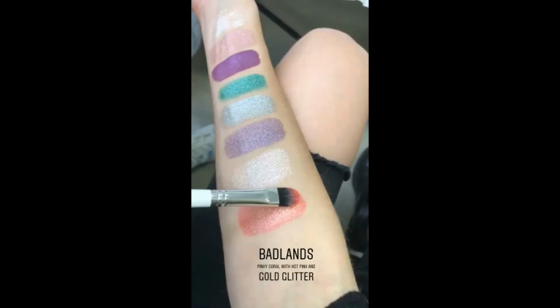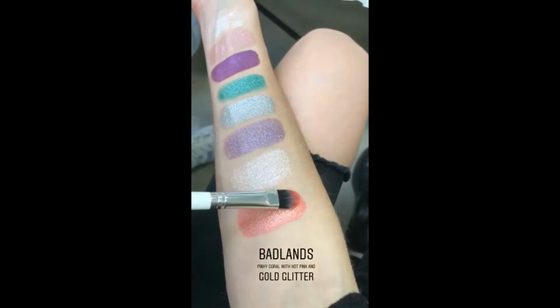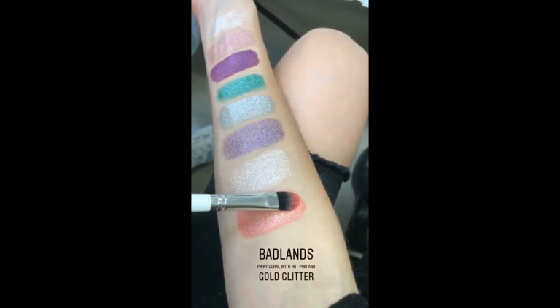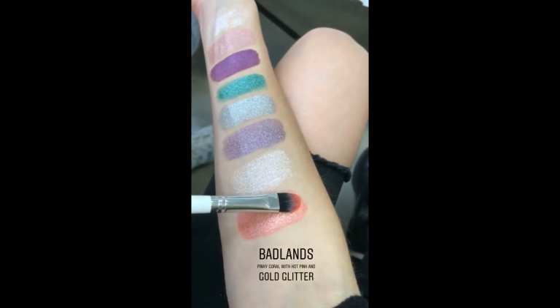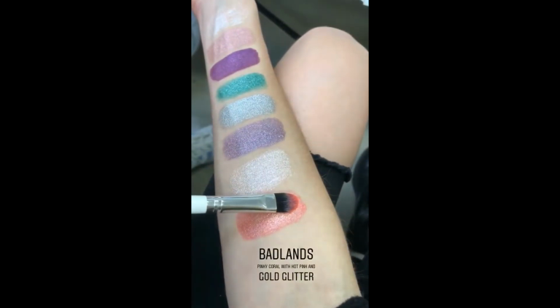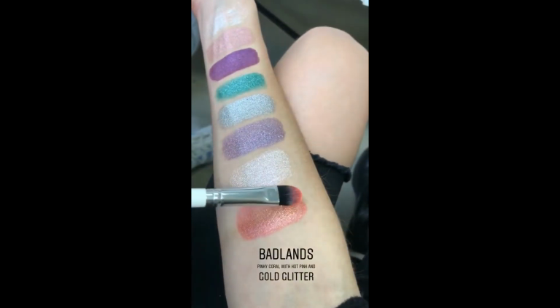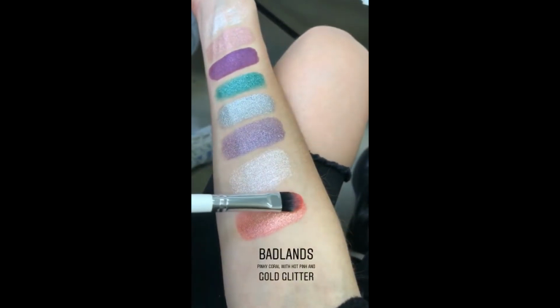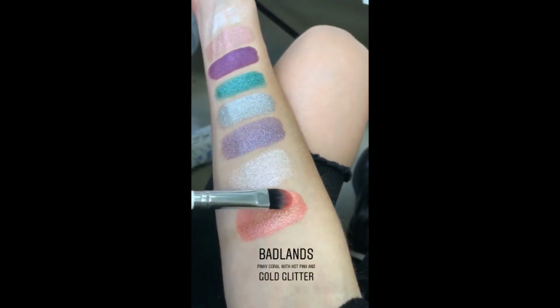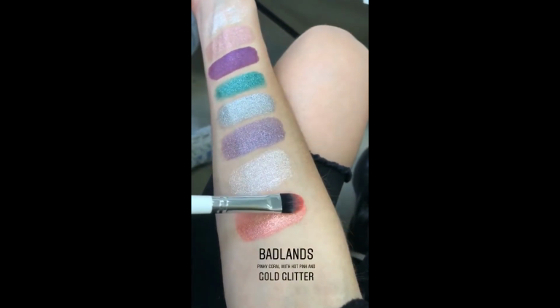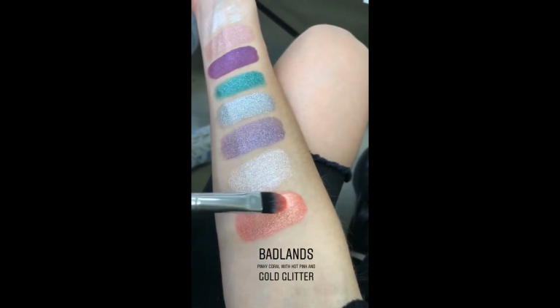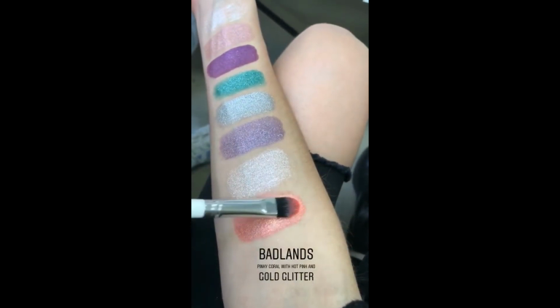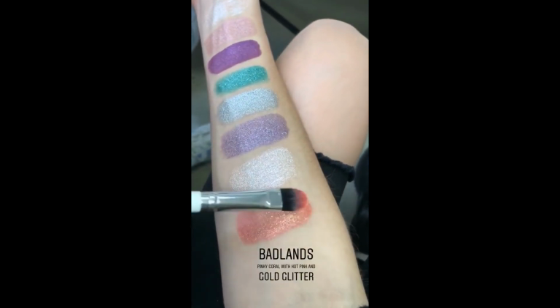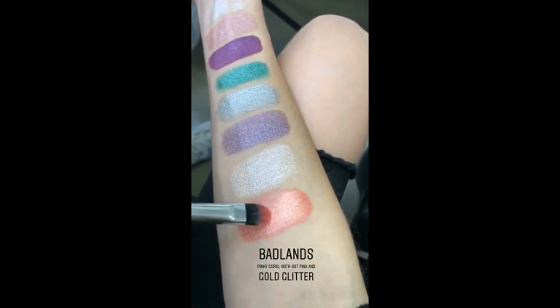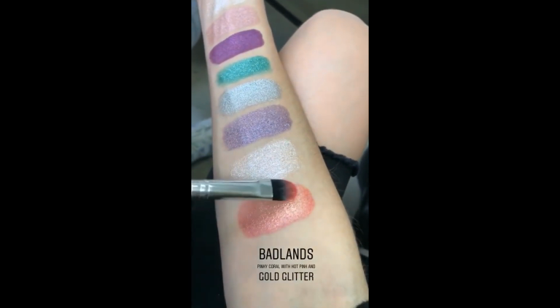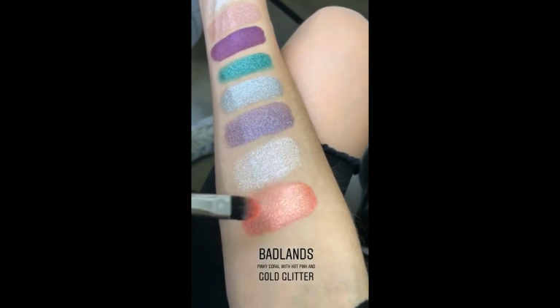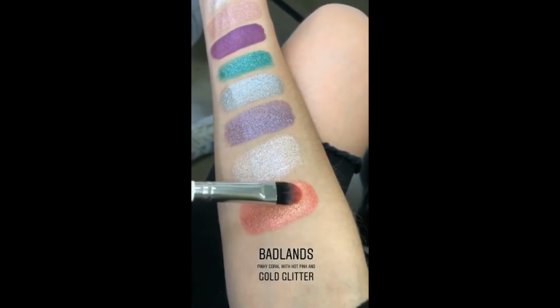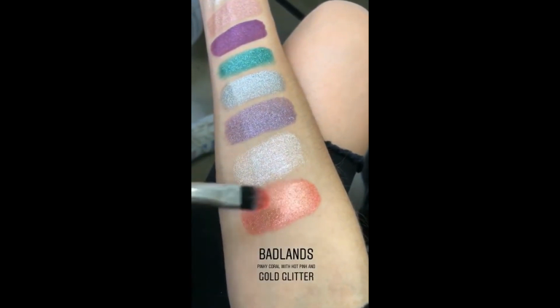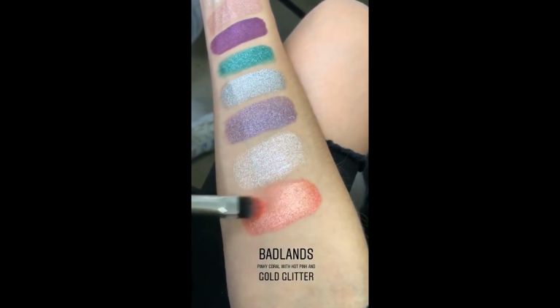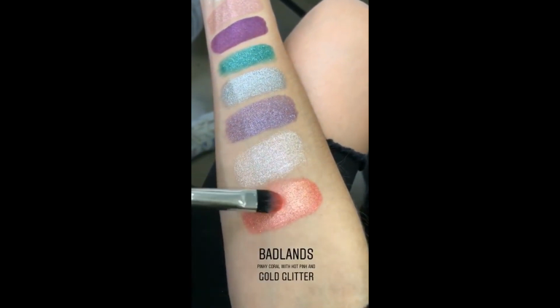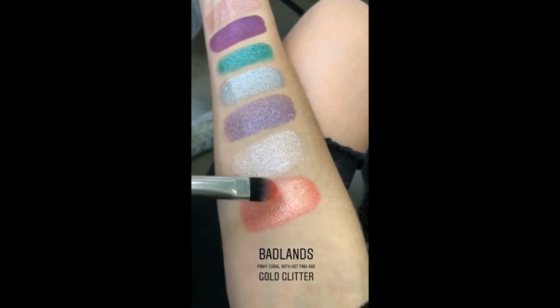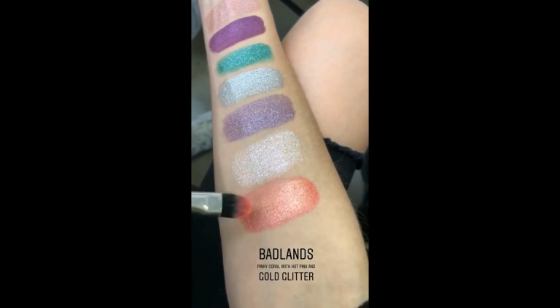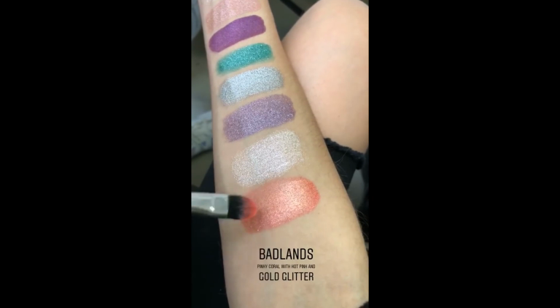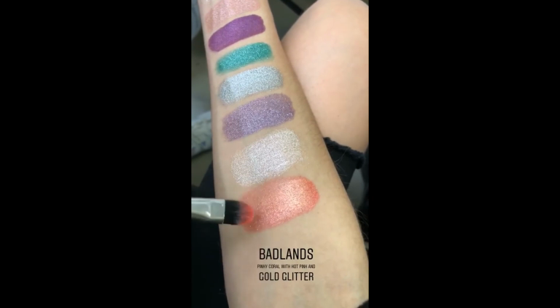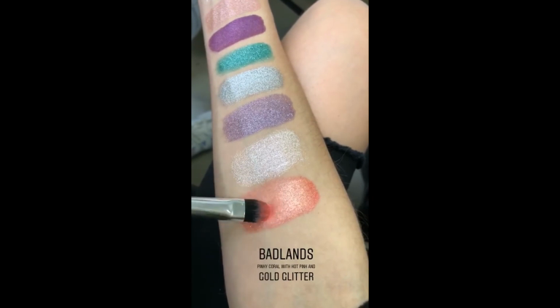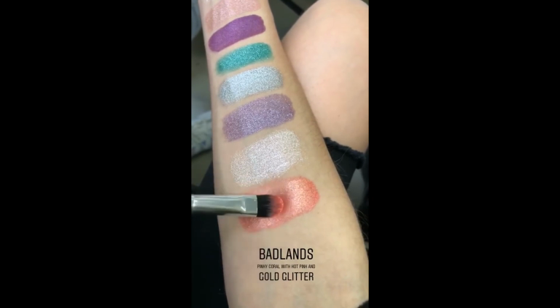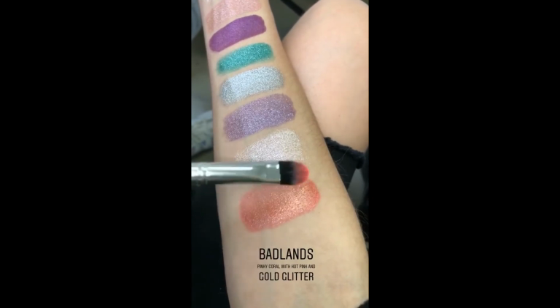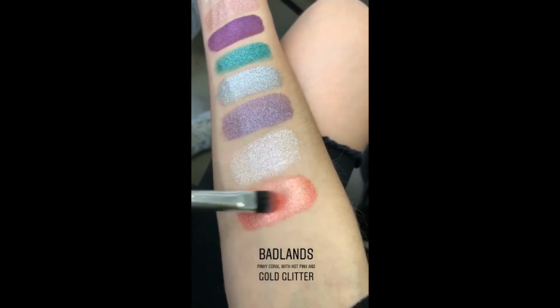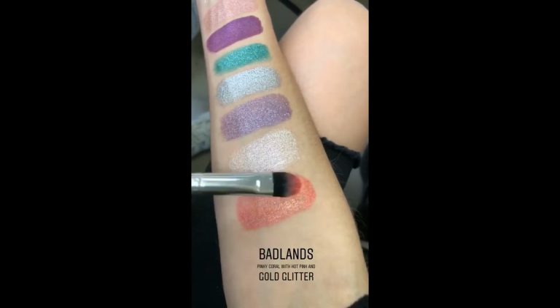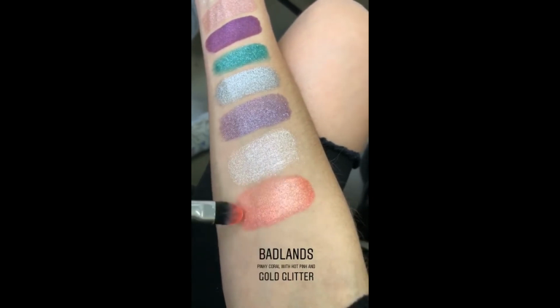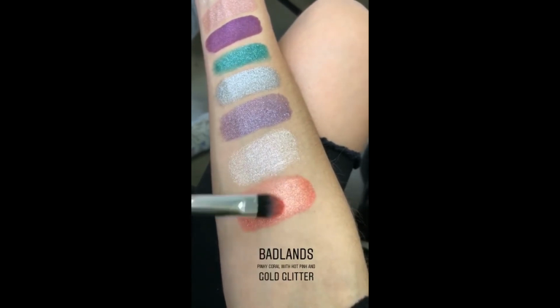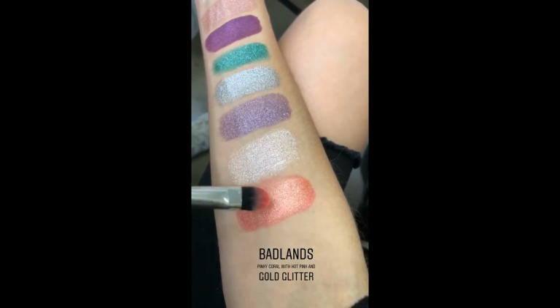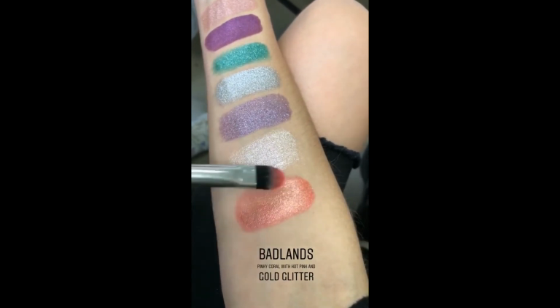So we messed up — we already swatched this — but this is Badlands. It is a pinky coral with a ton of glitter.